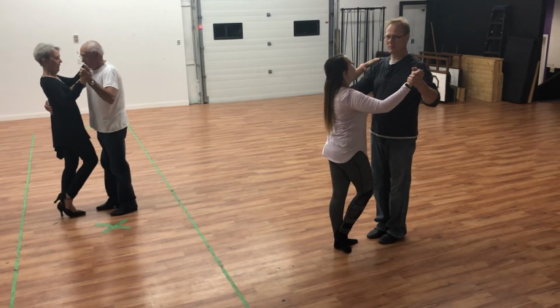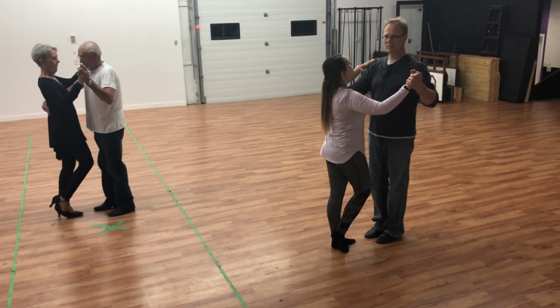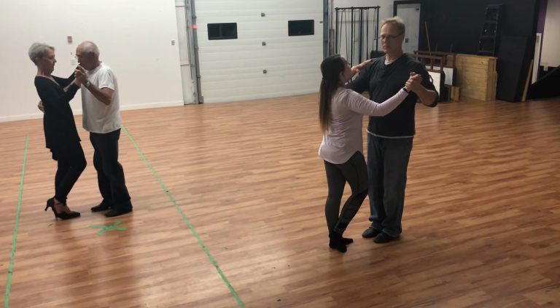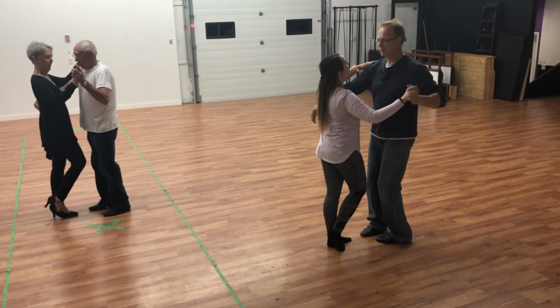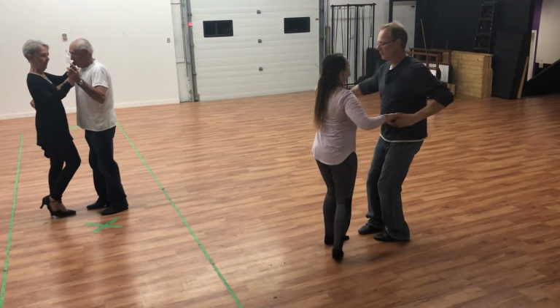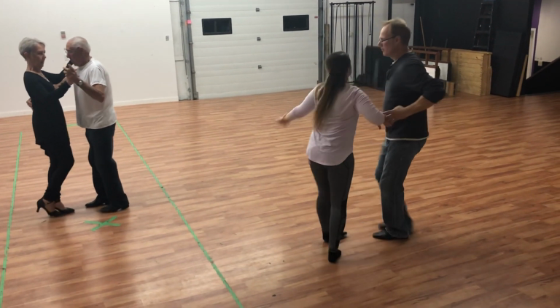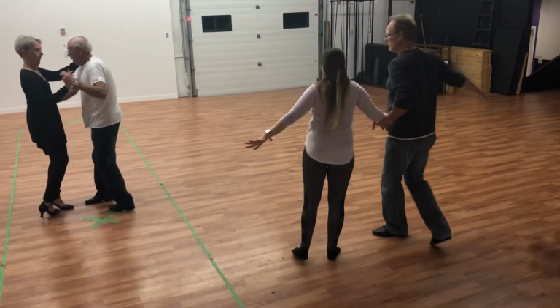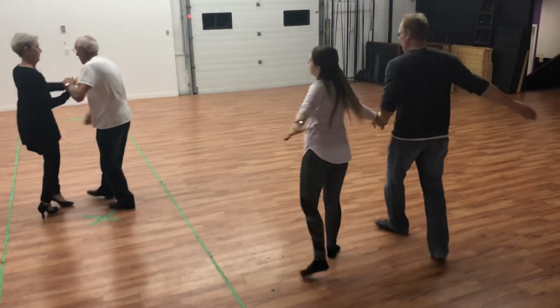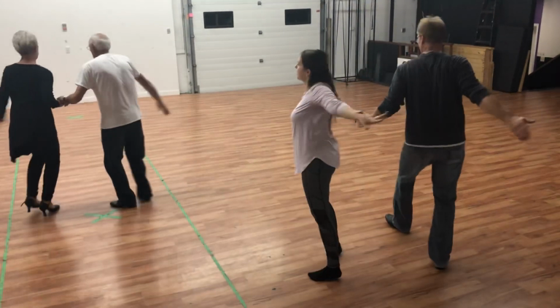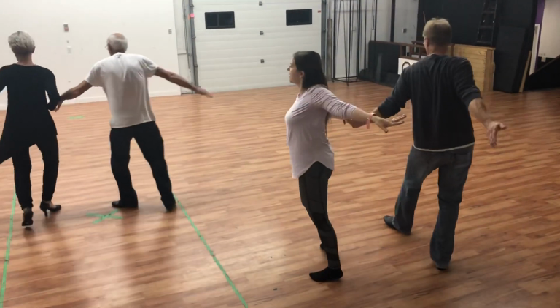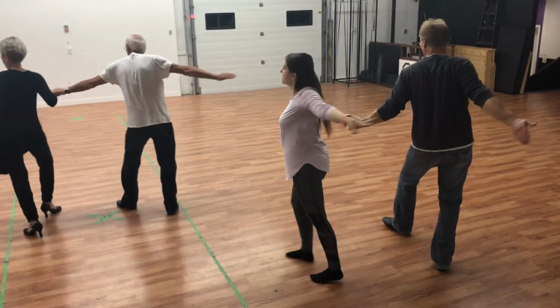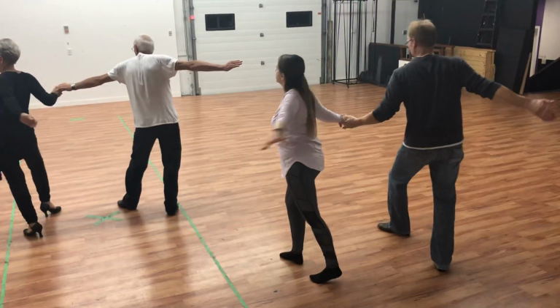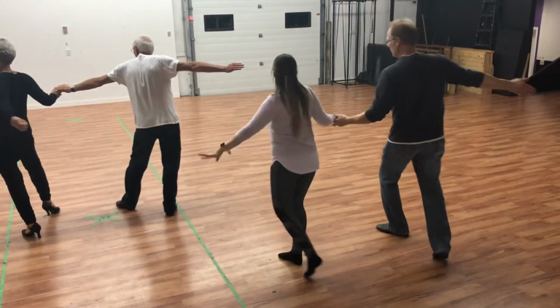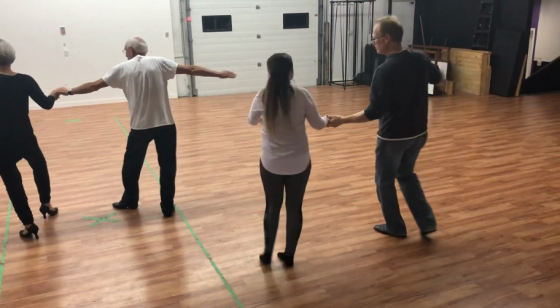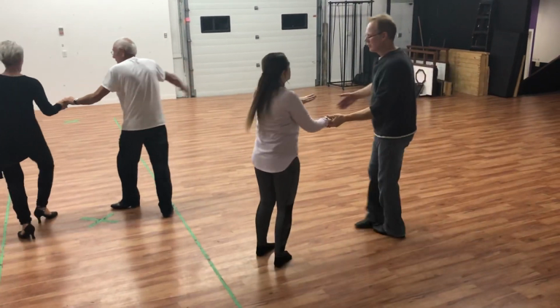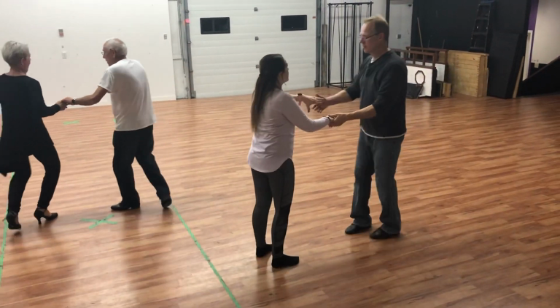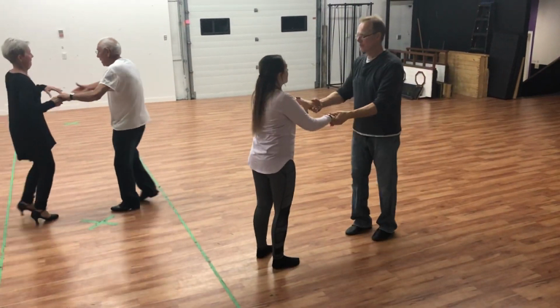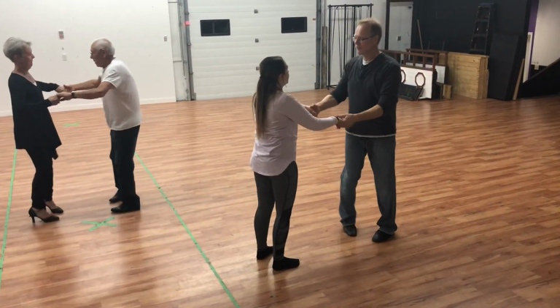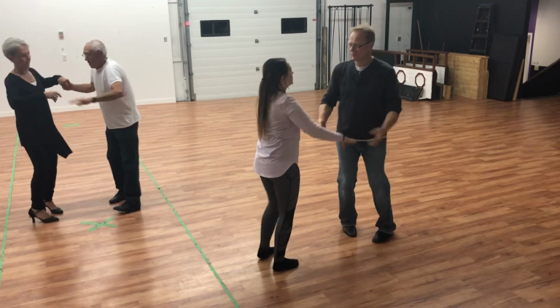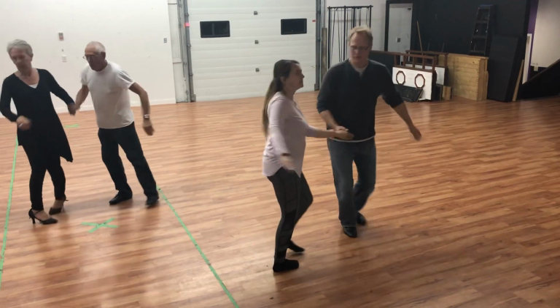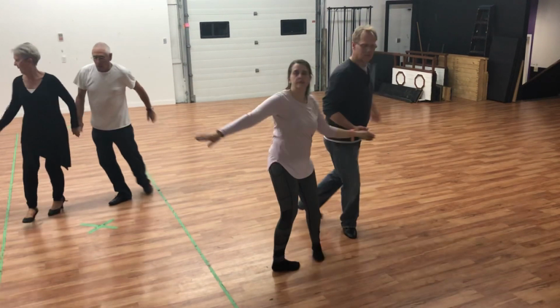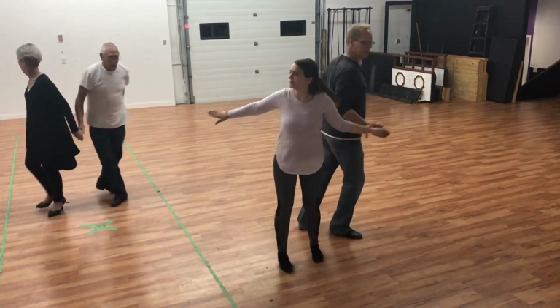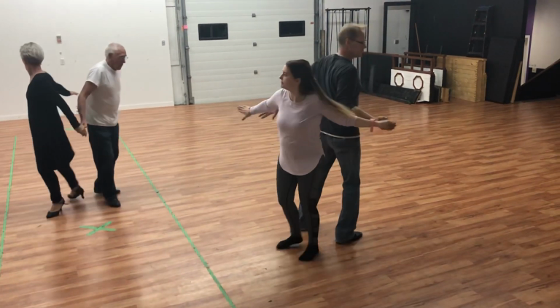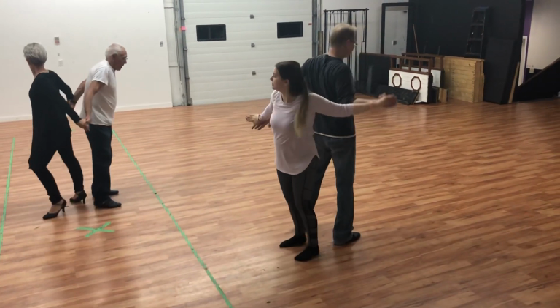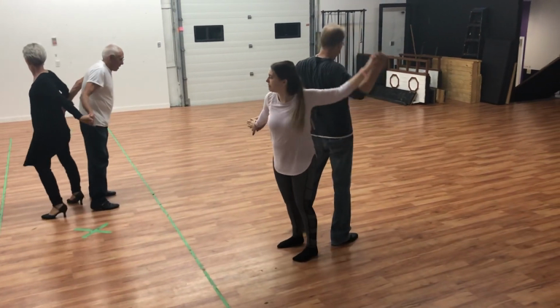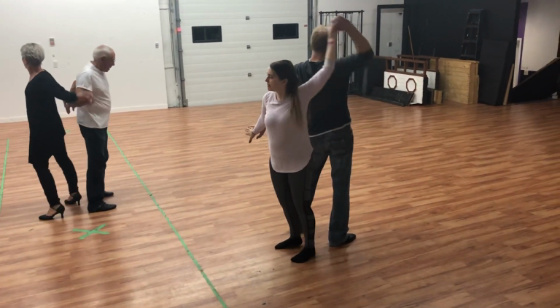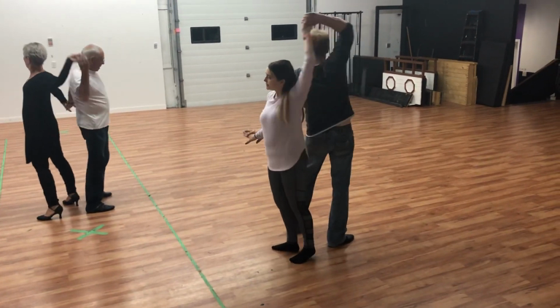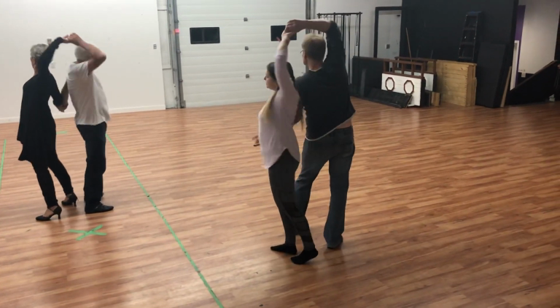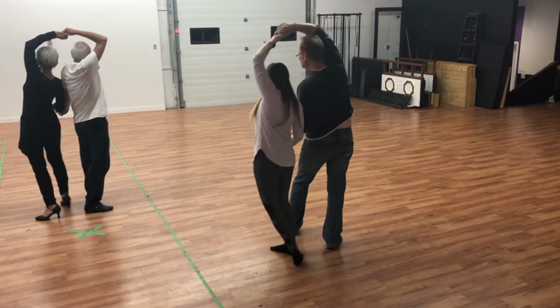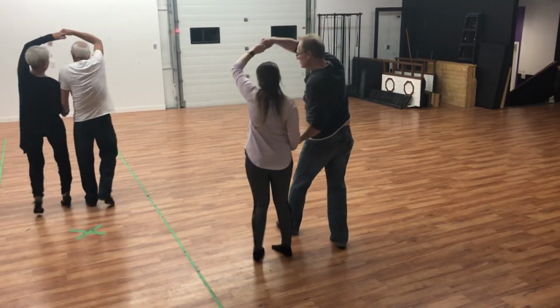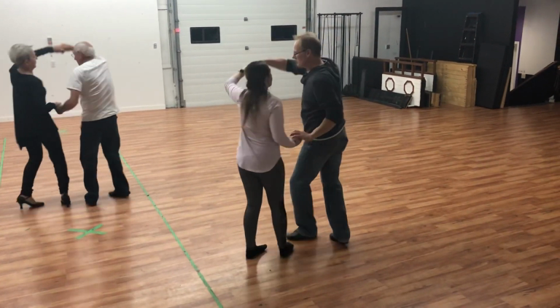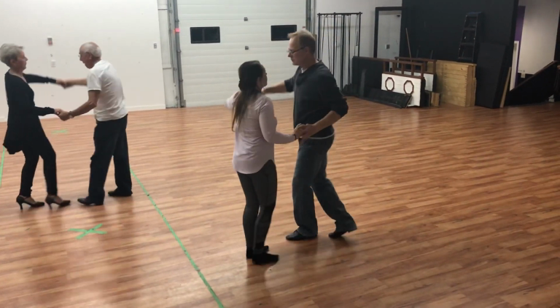Back break number one, number two, grab behind, roll over the top. Good.